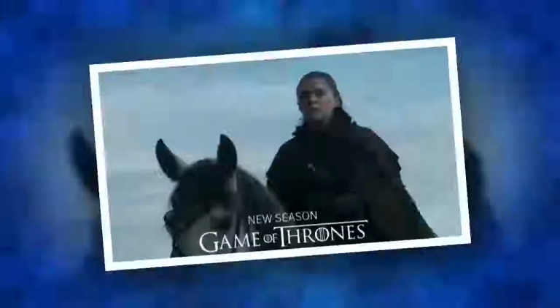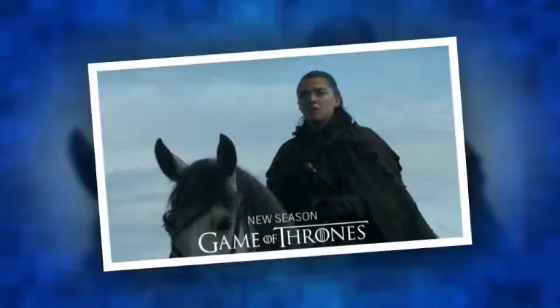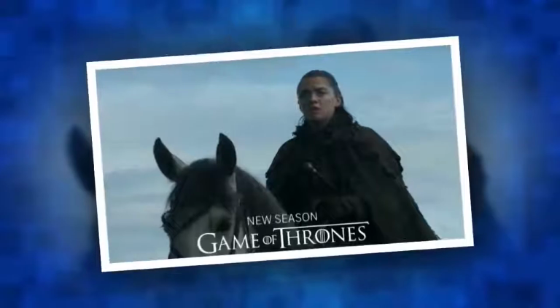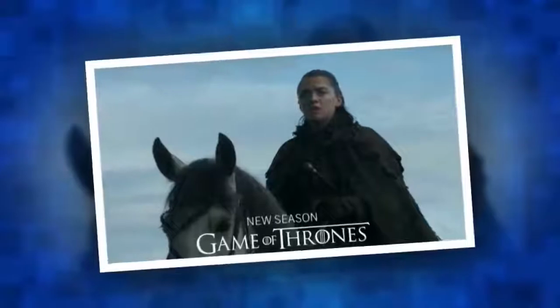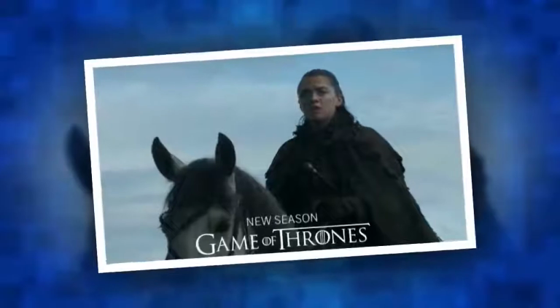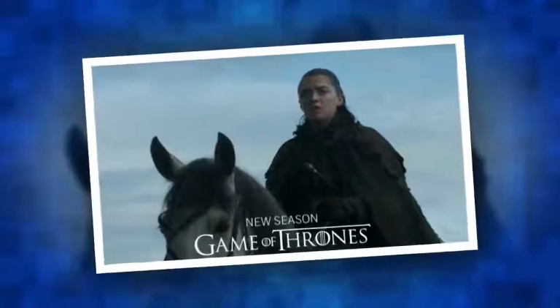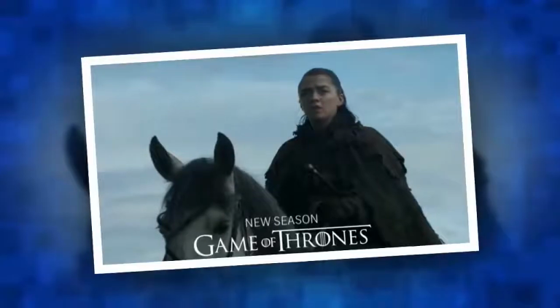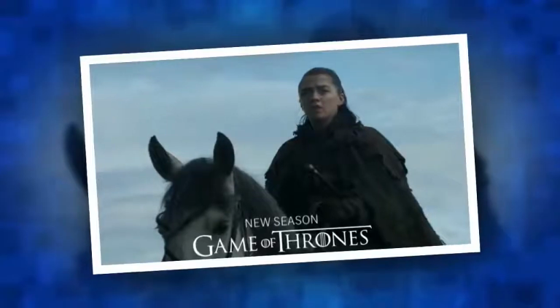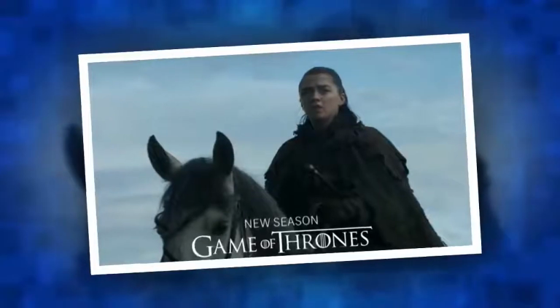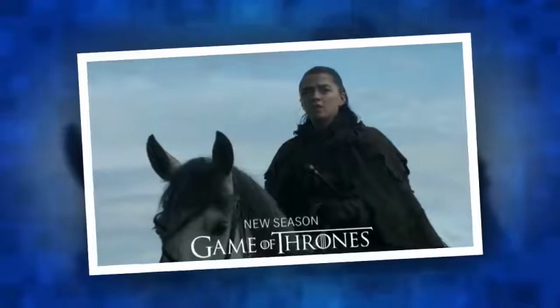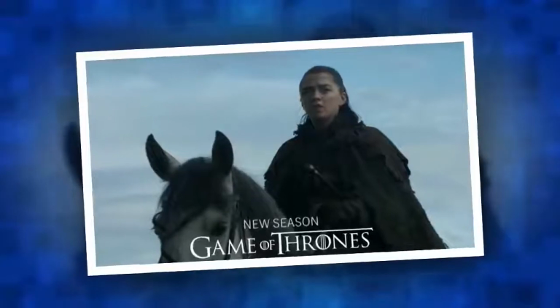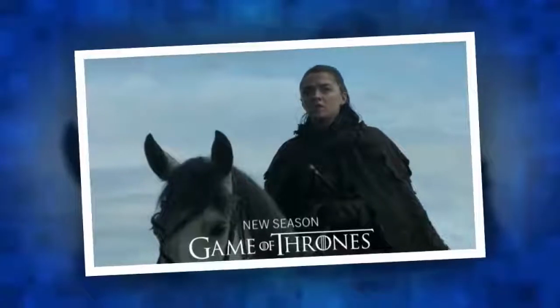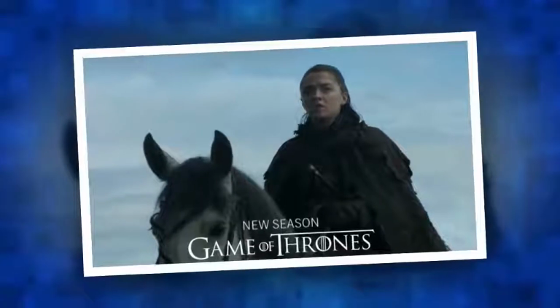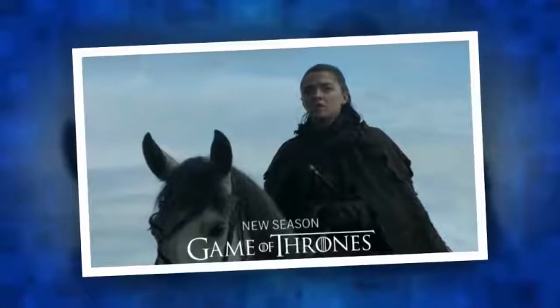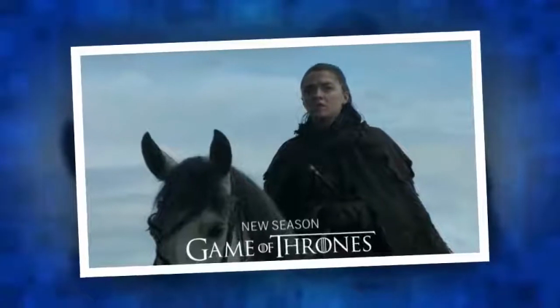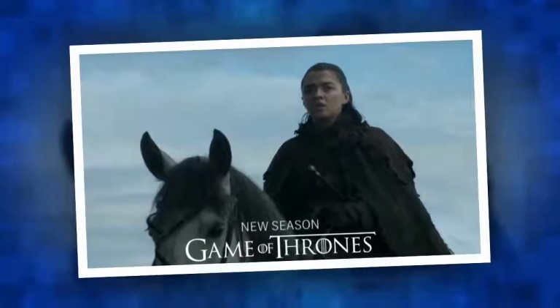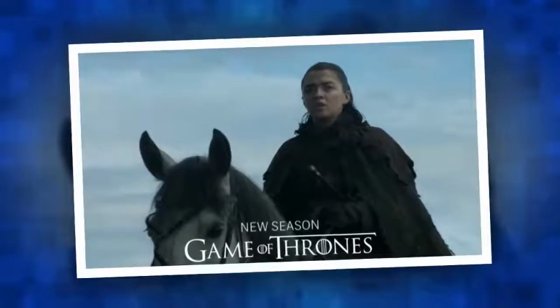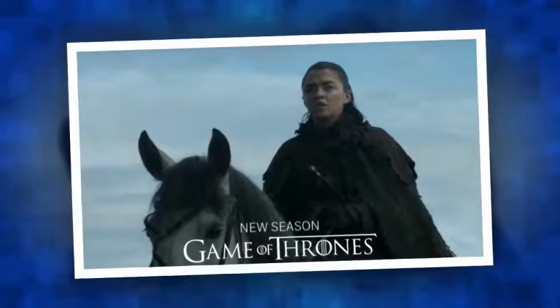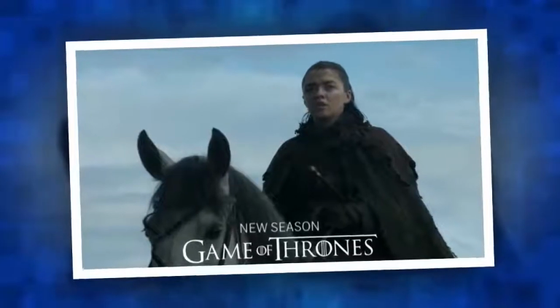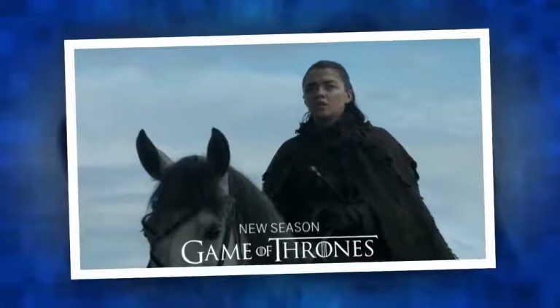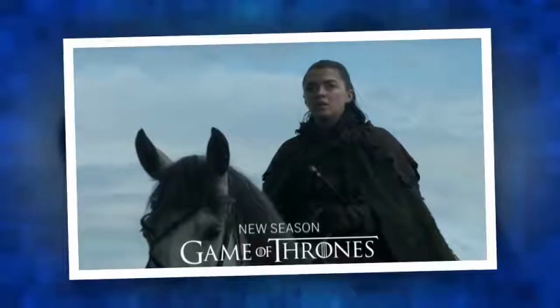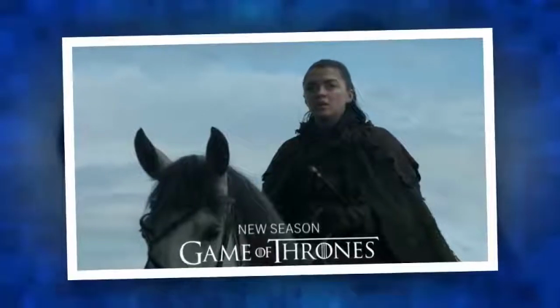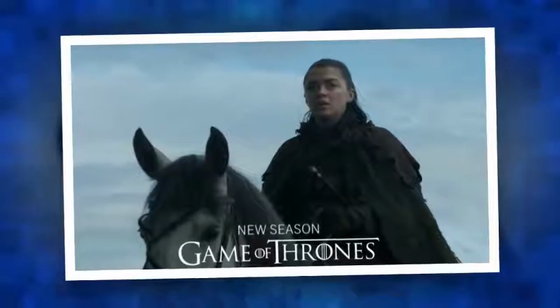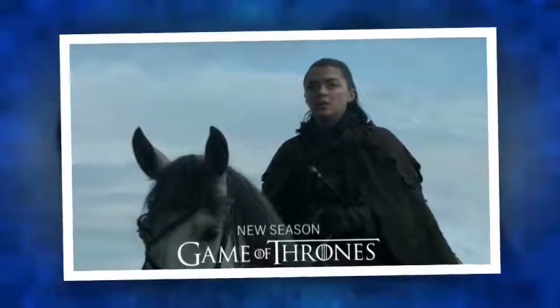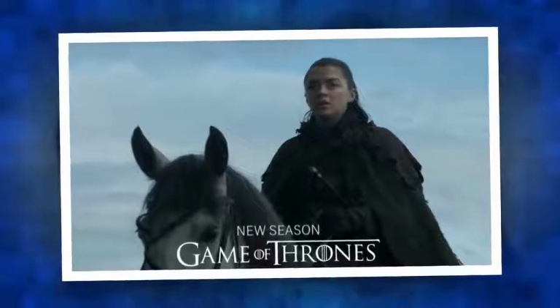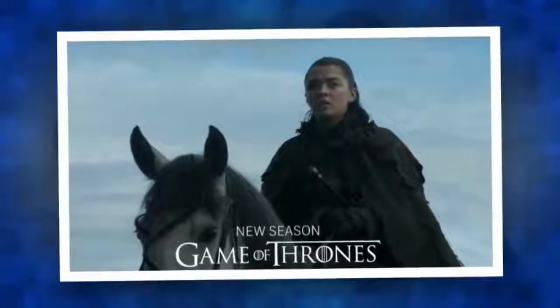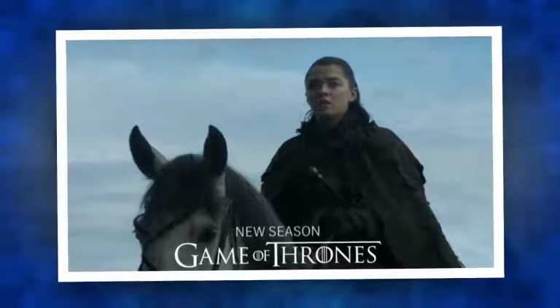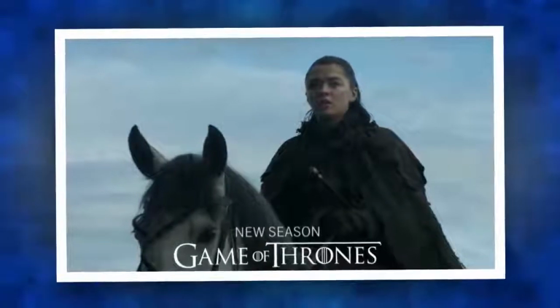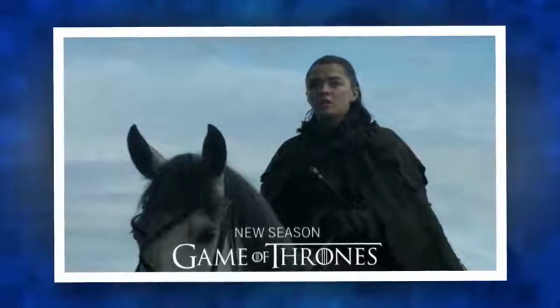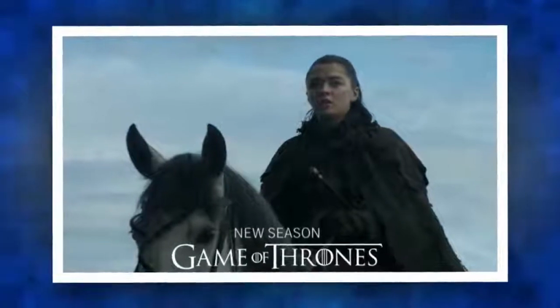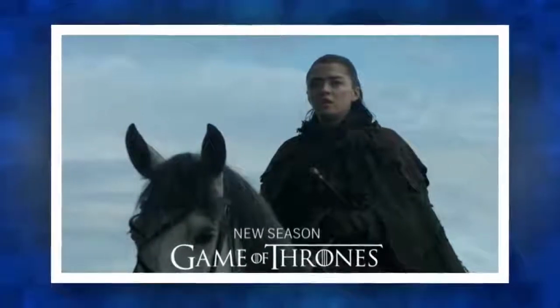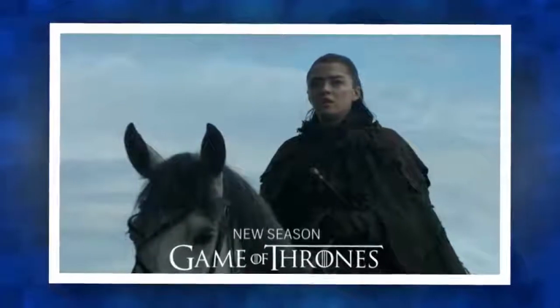Game of Thrones Season 7 airs on Sundays at 9pm ET on HBO.